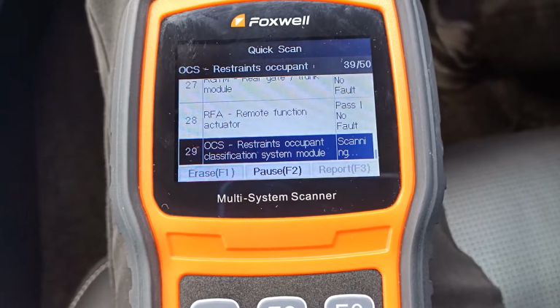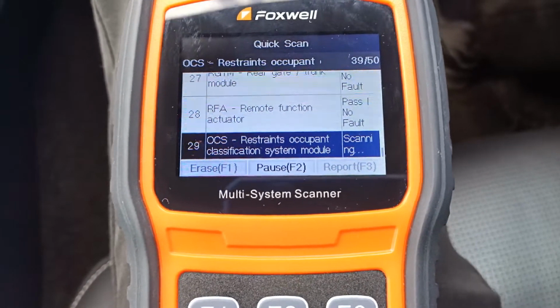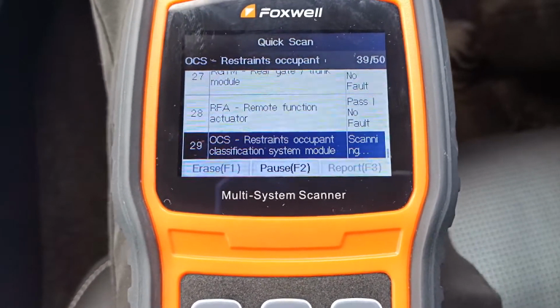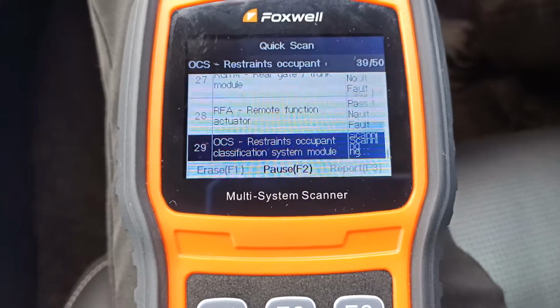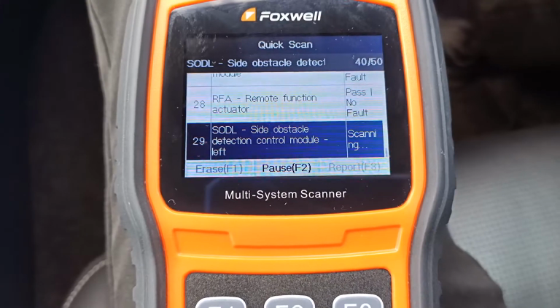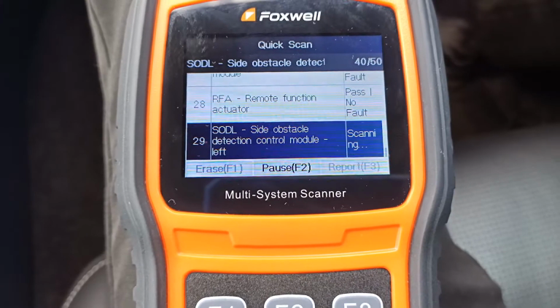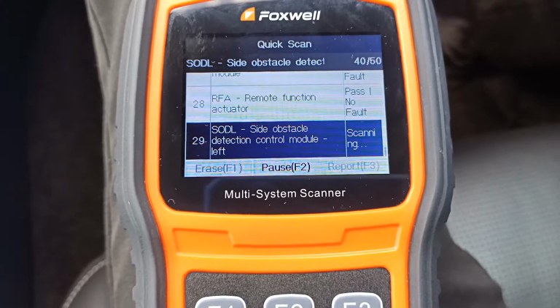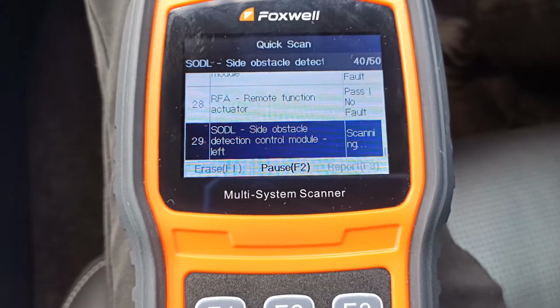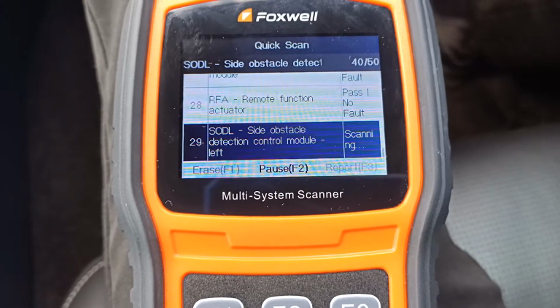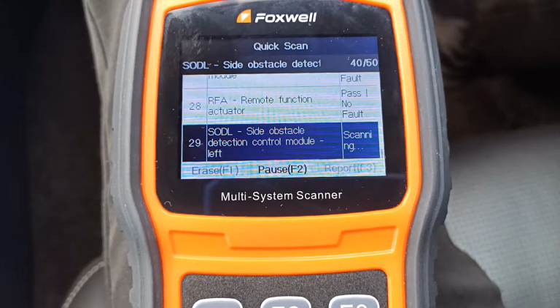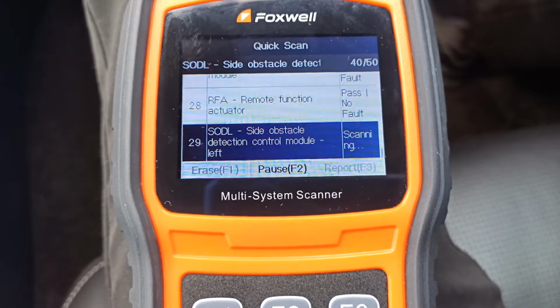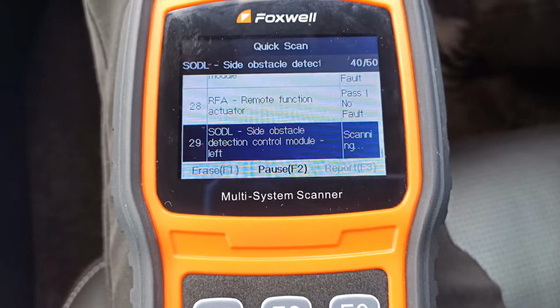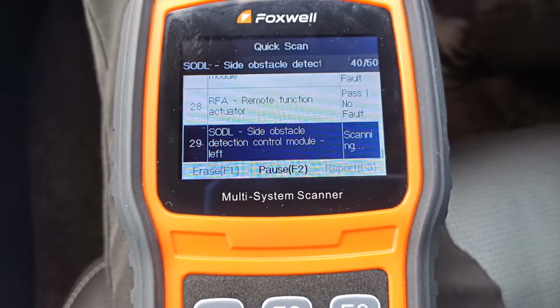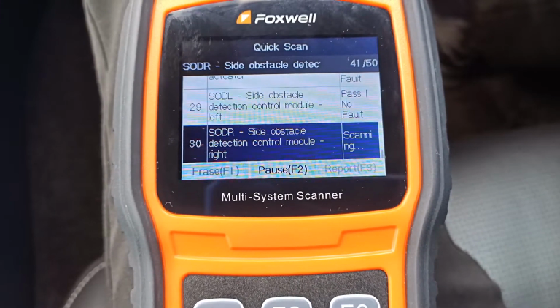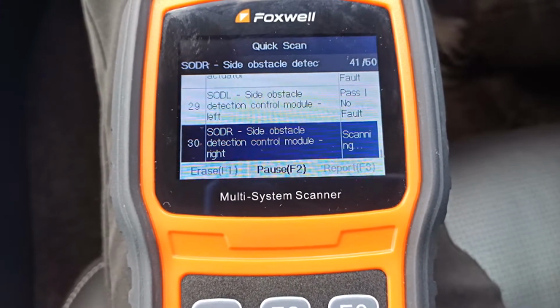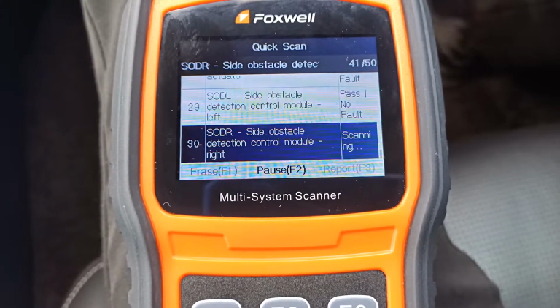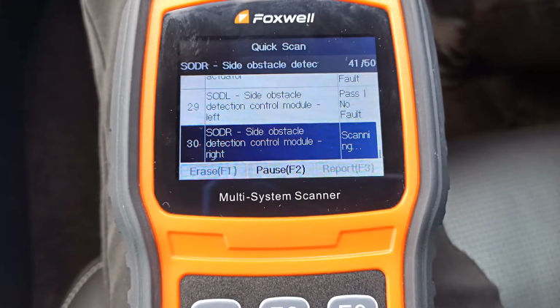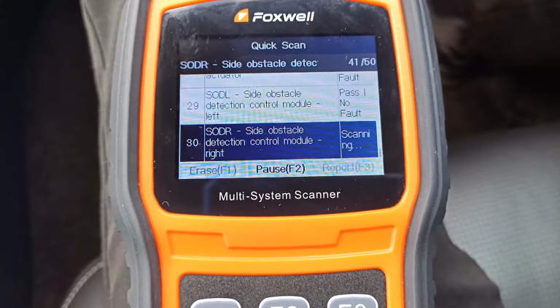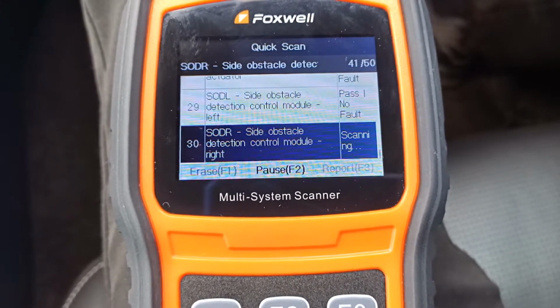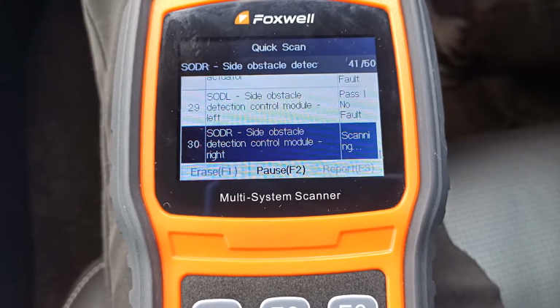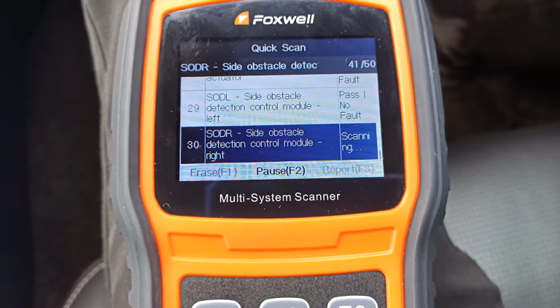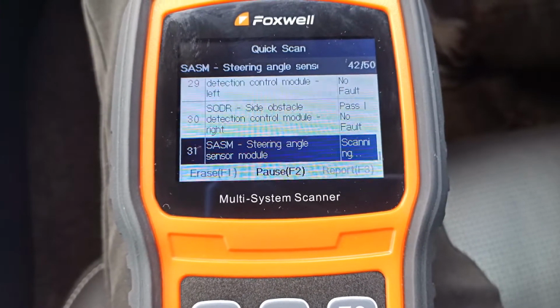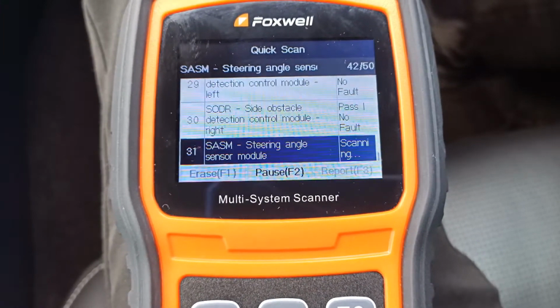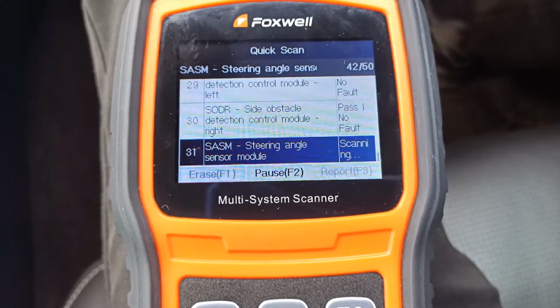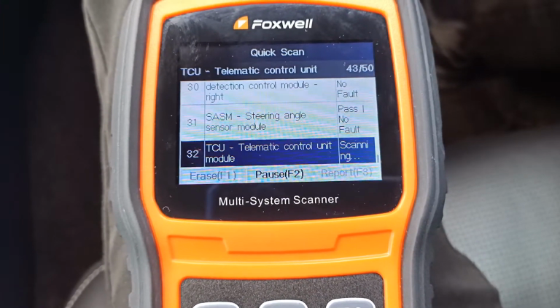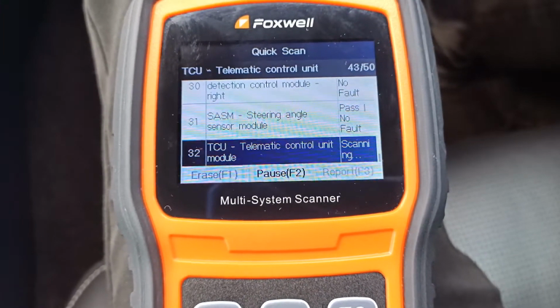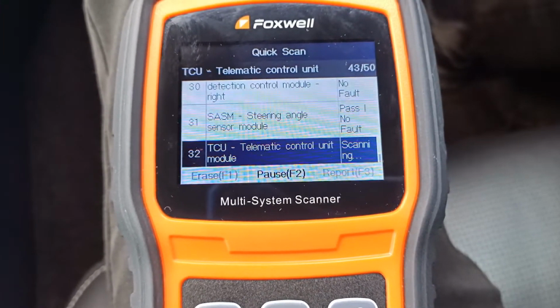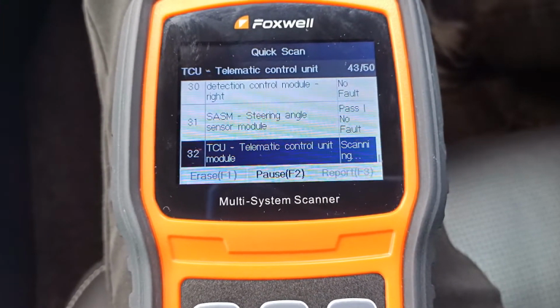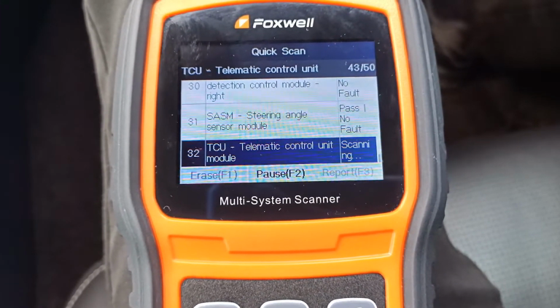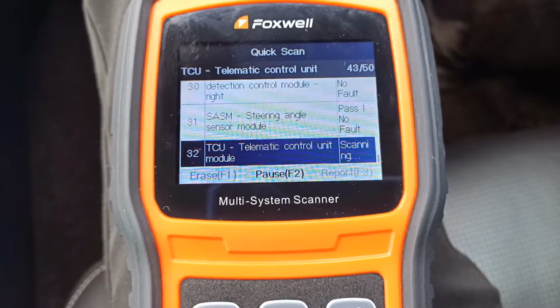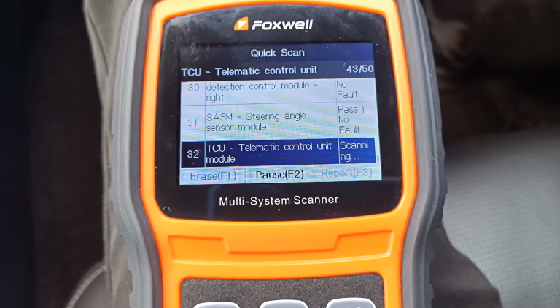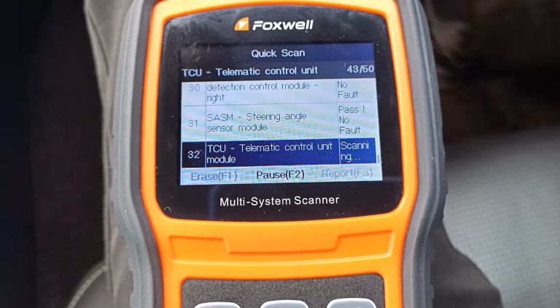OK, it's getting there now. So we're into the 40s, so it shouldn't be too much longer now to get the scan completed.